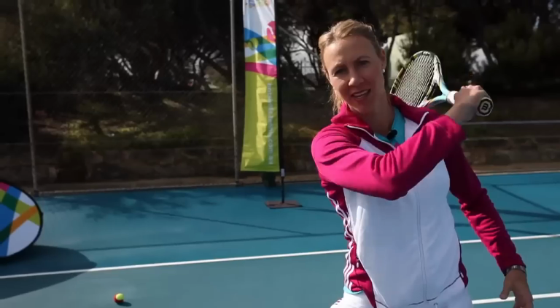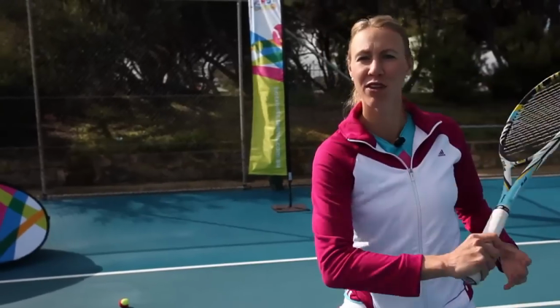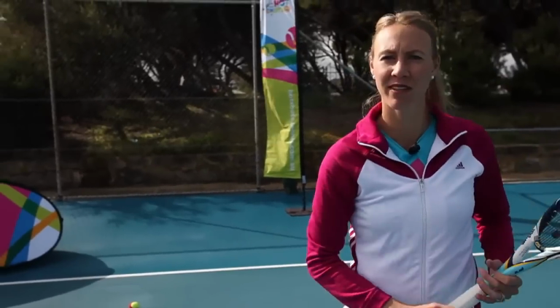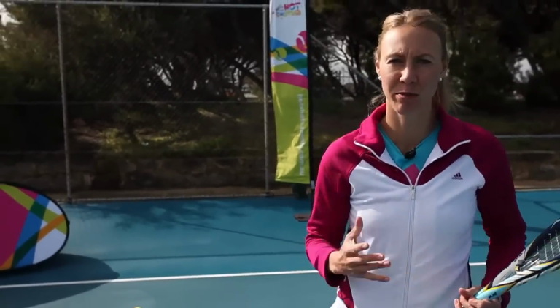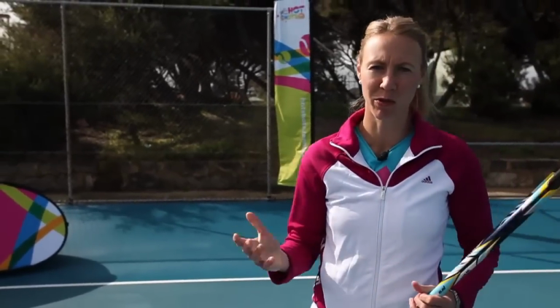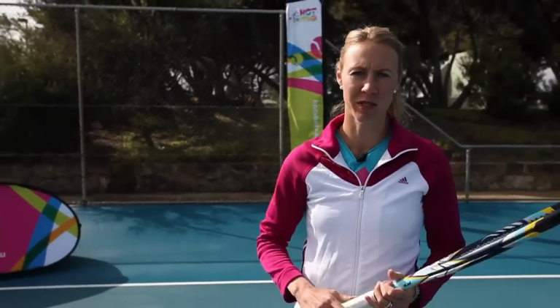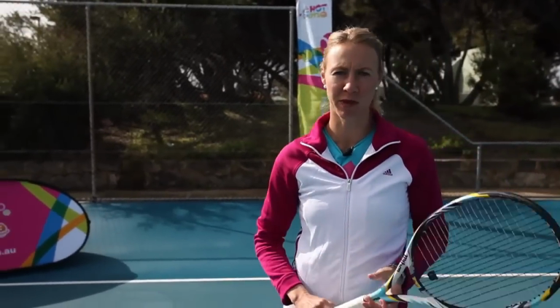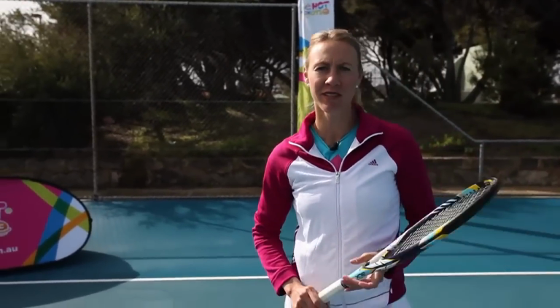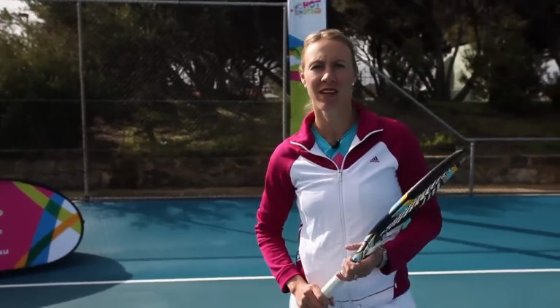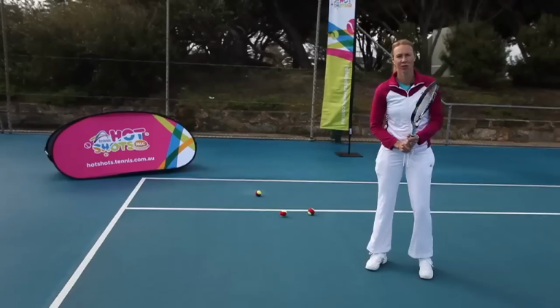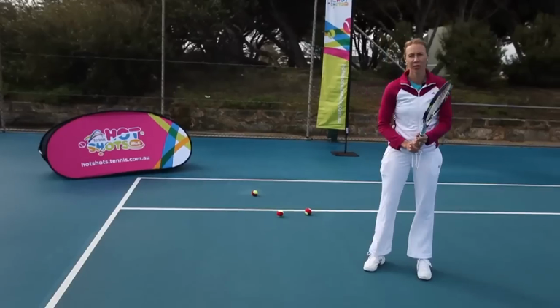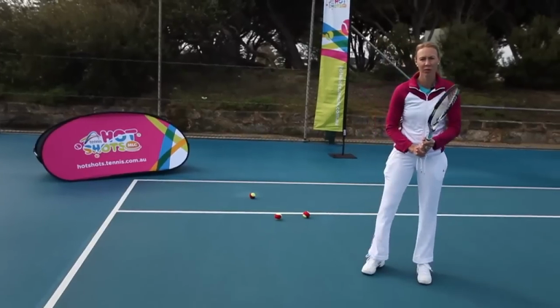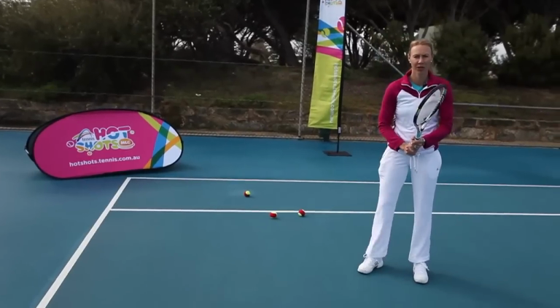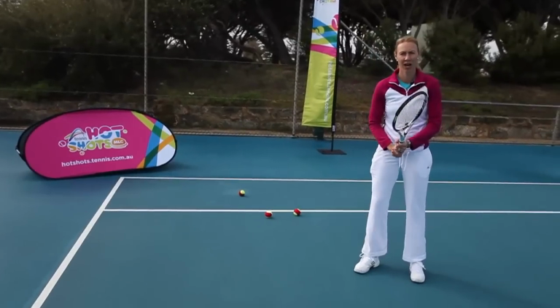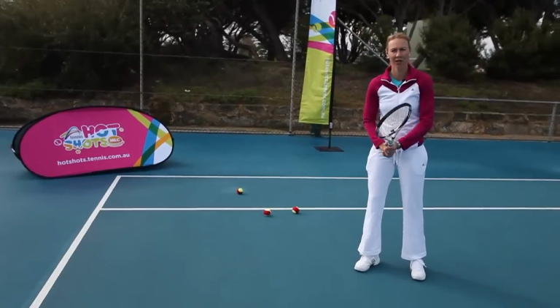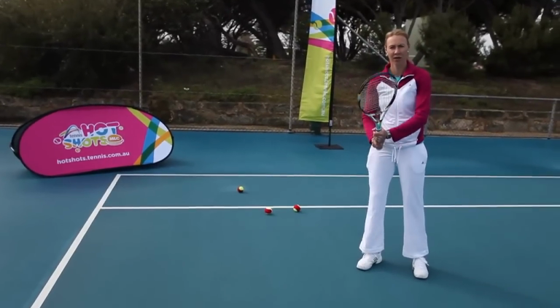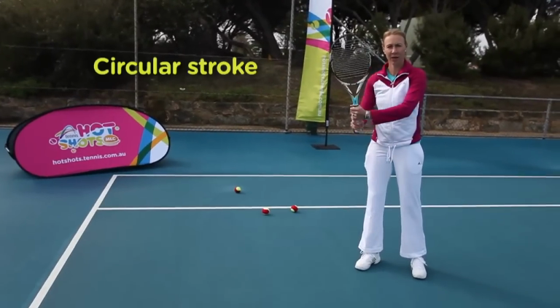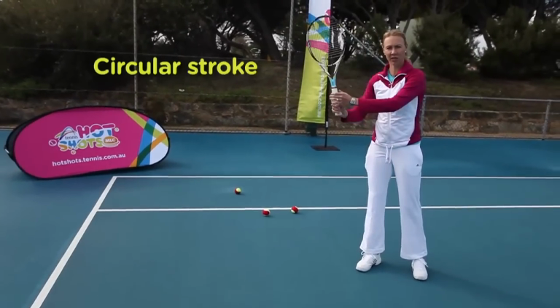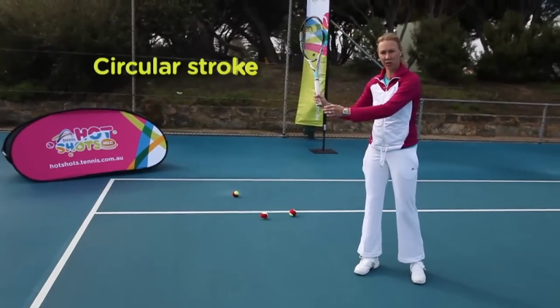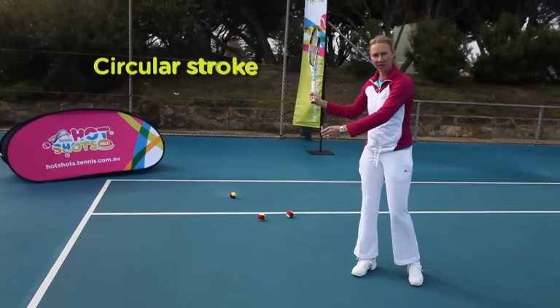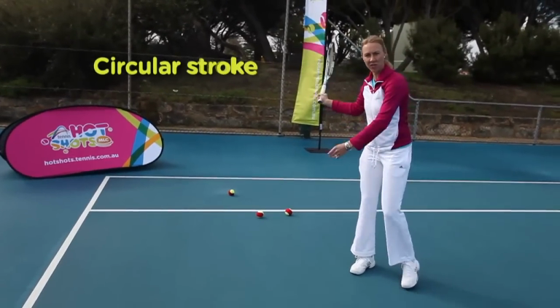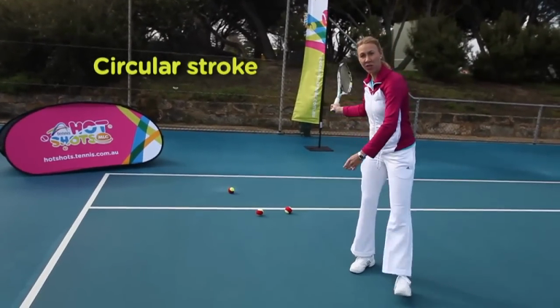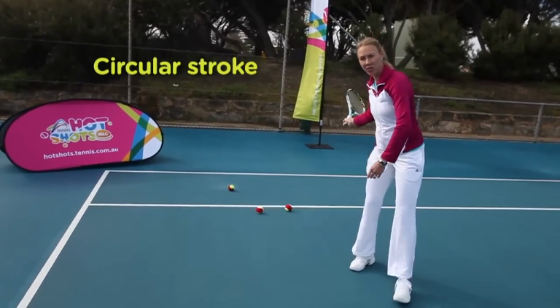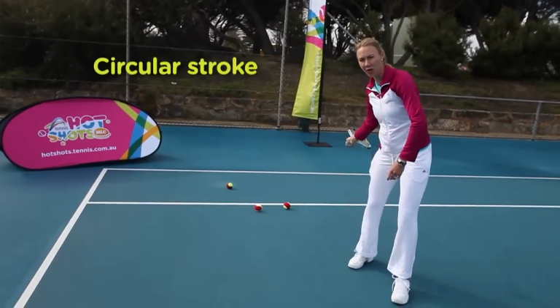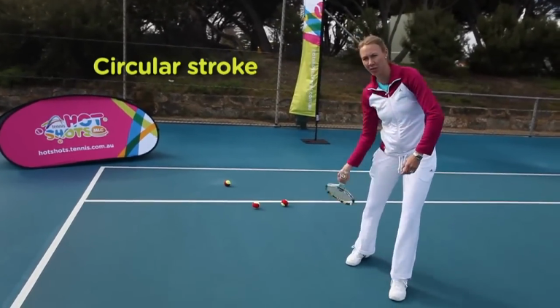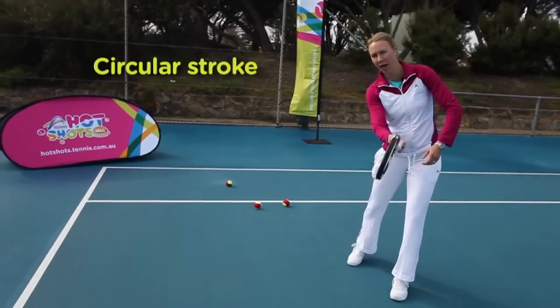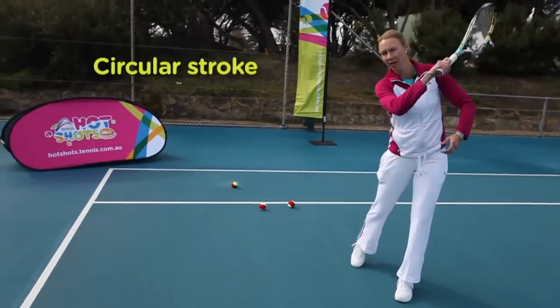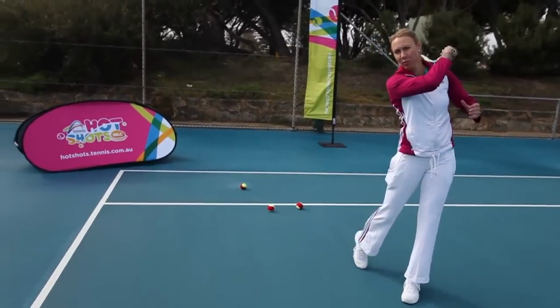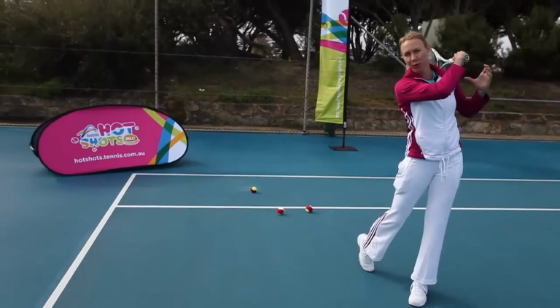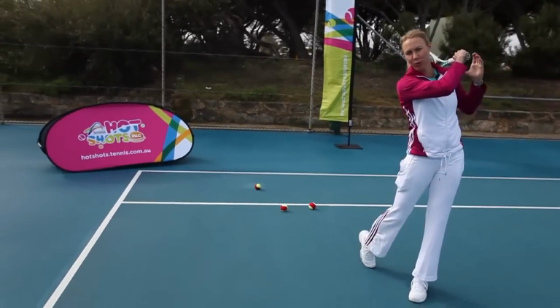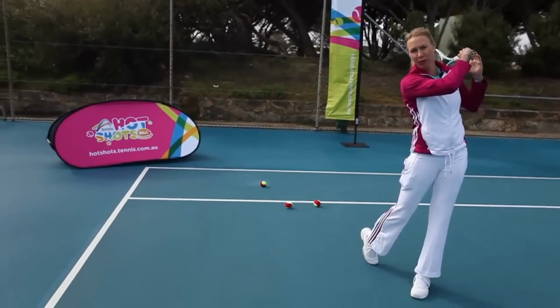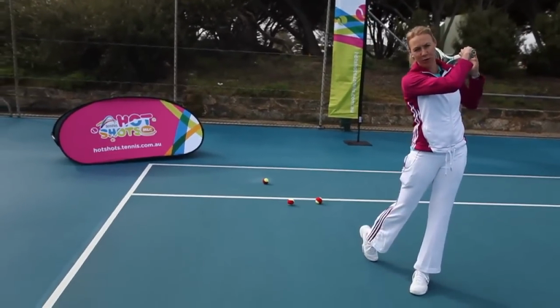If you have a little bit more experience, you can really work hard on making sure you have a circular stroke at the back before you follow through.